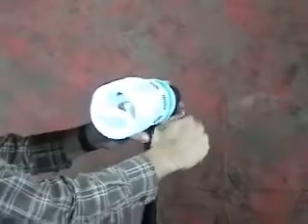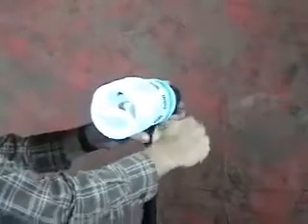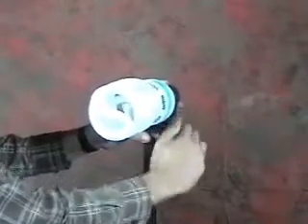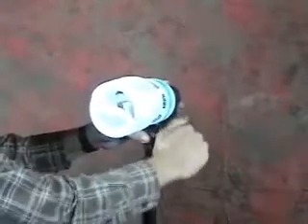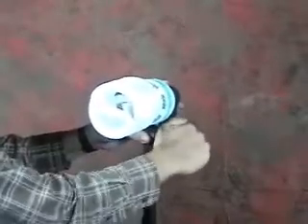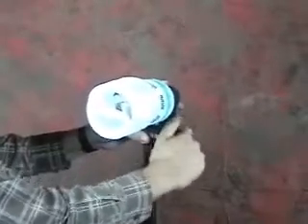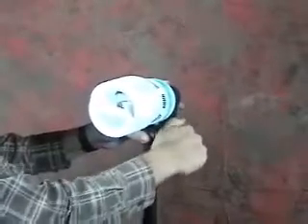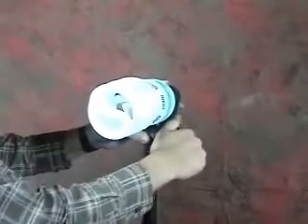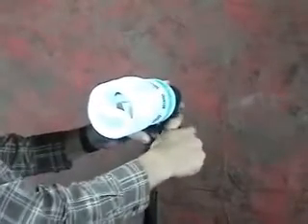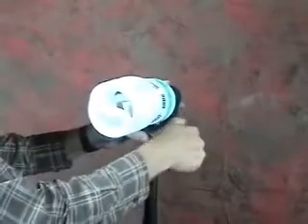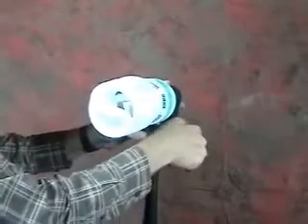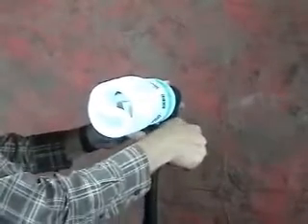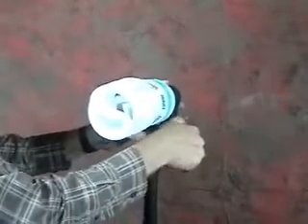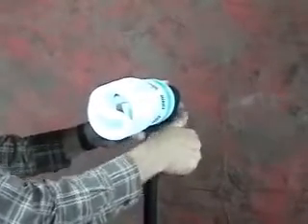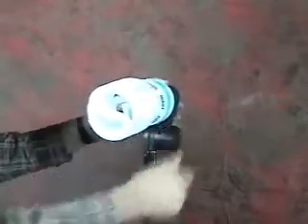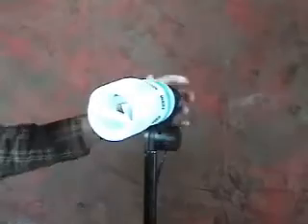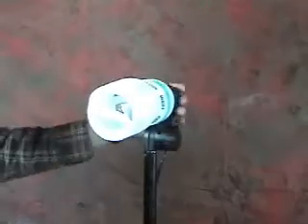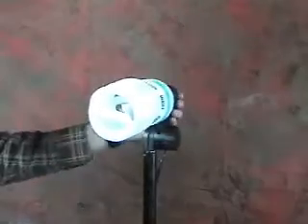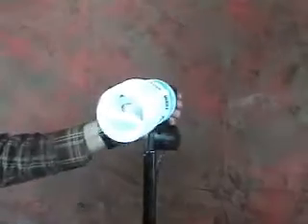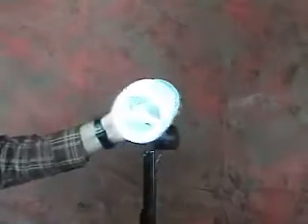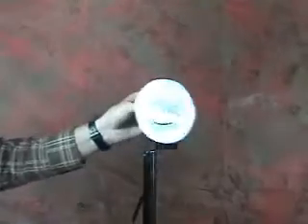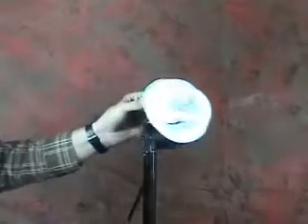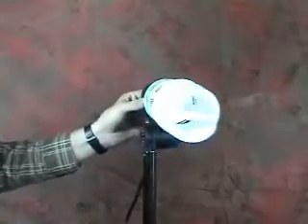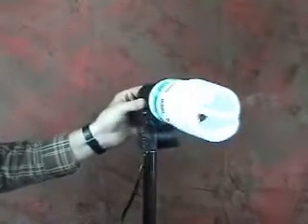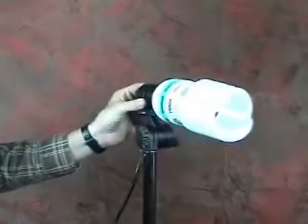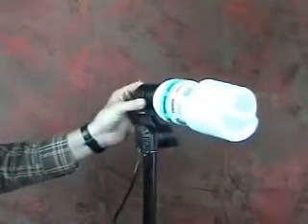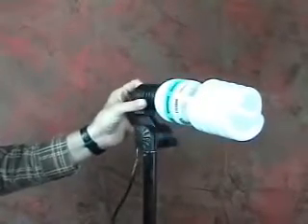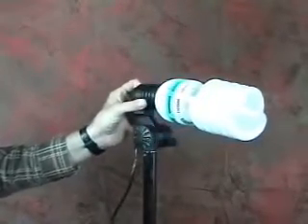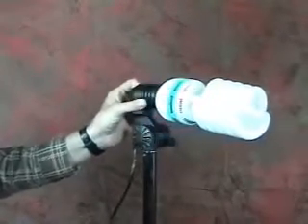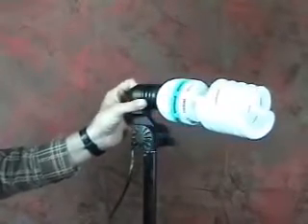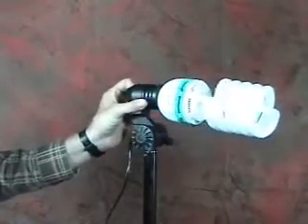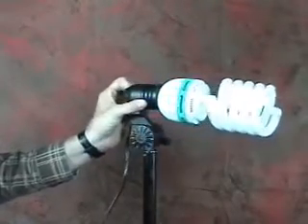Adjust the light and then tighten it up so that it'll stay put, and then now we can put on our umbrella.